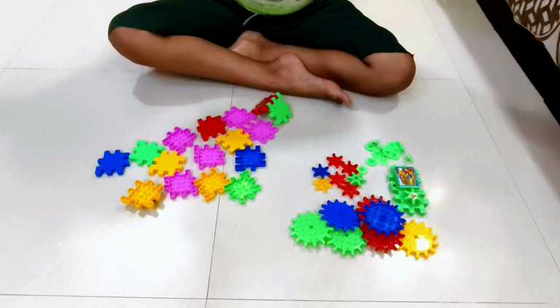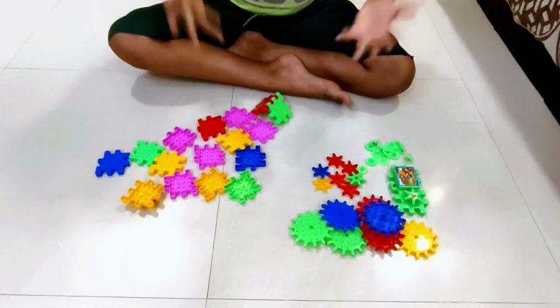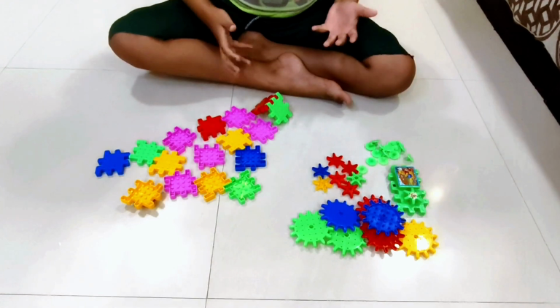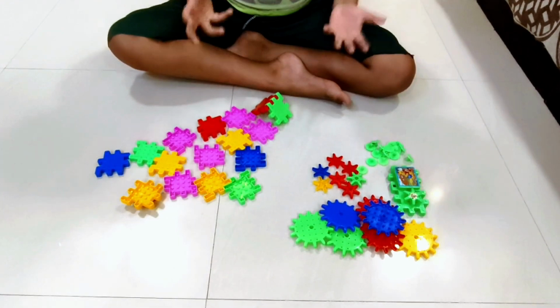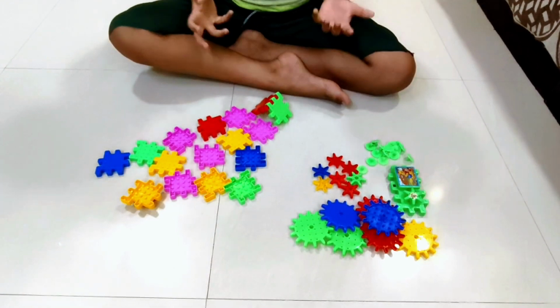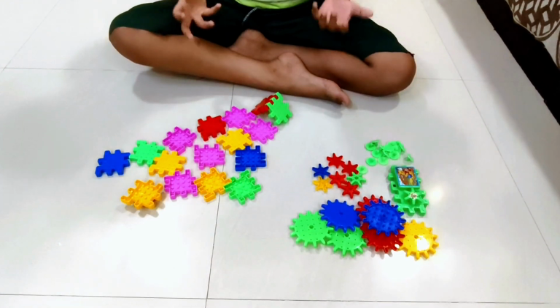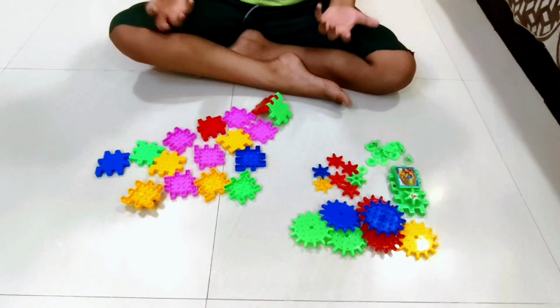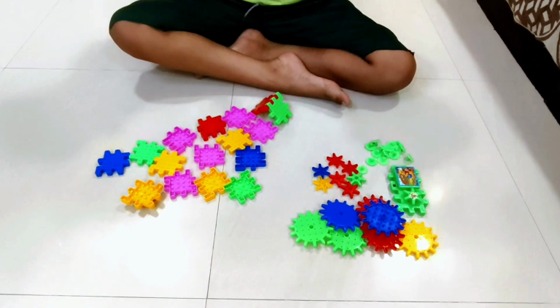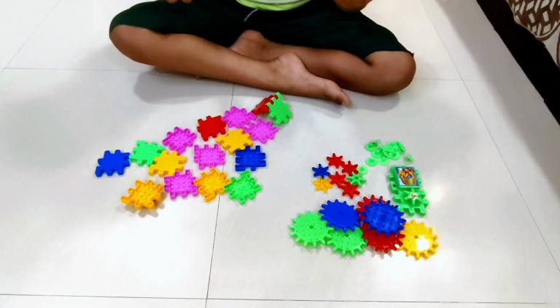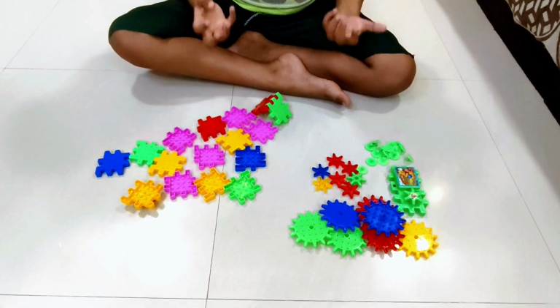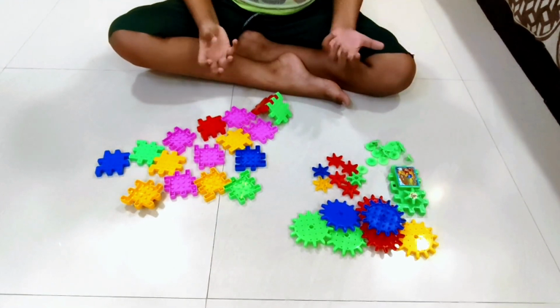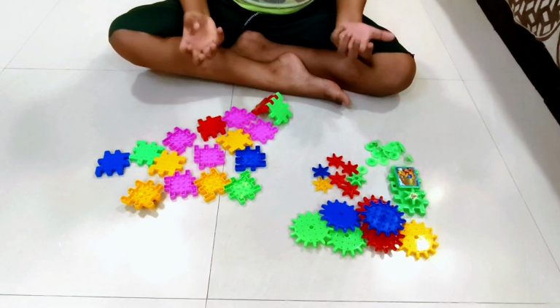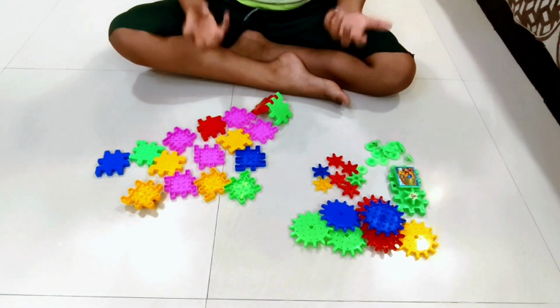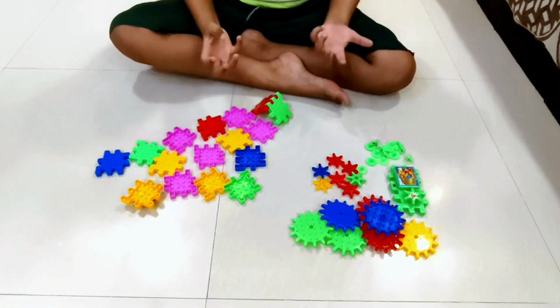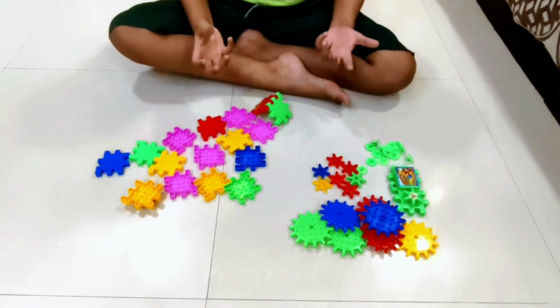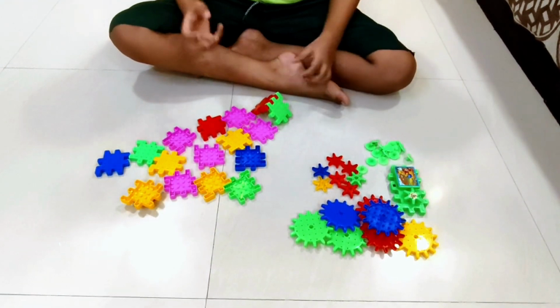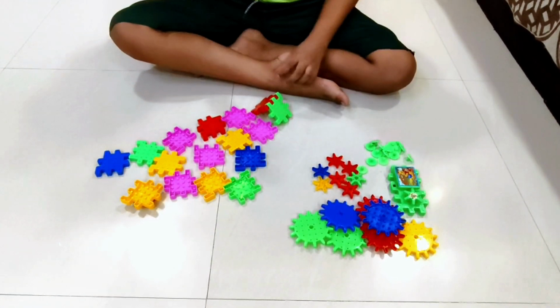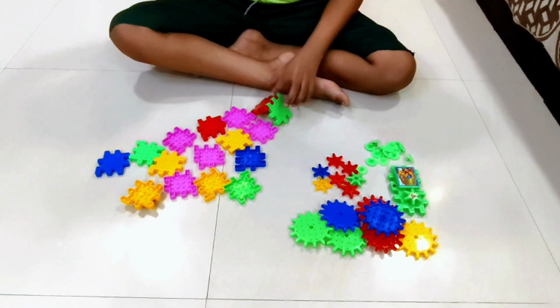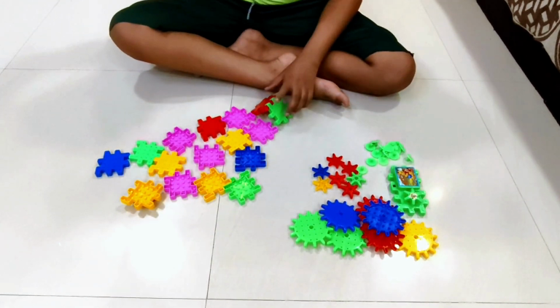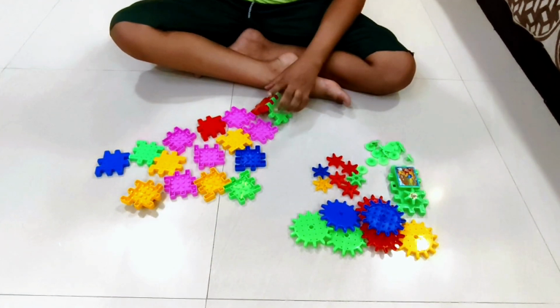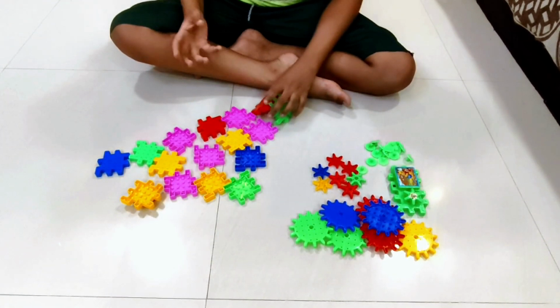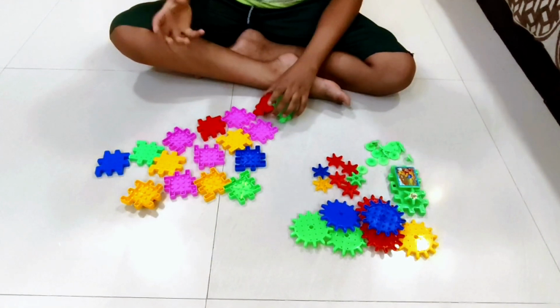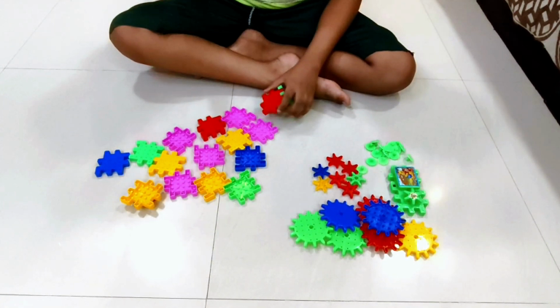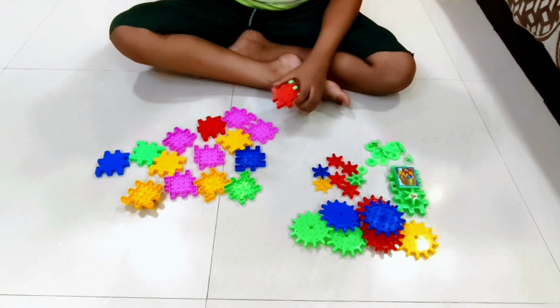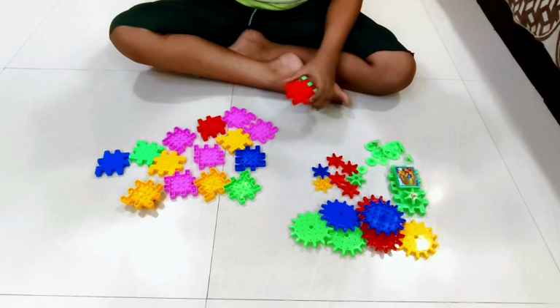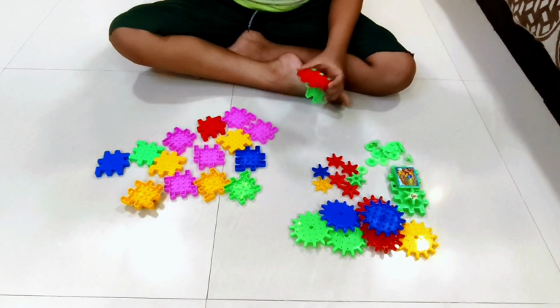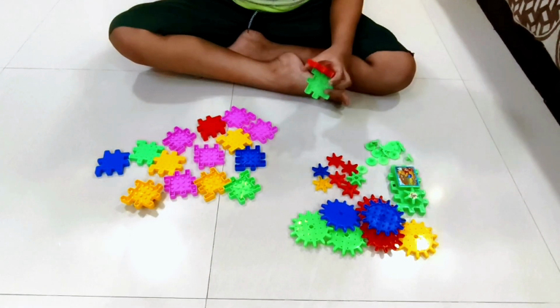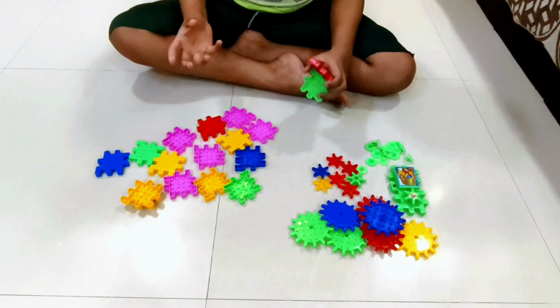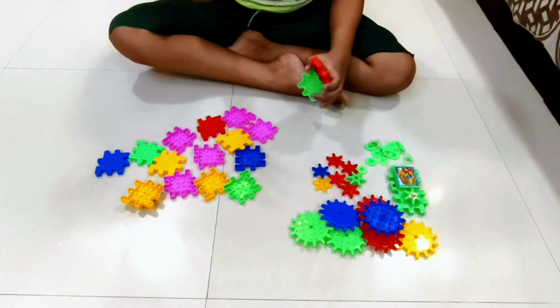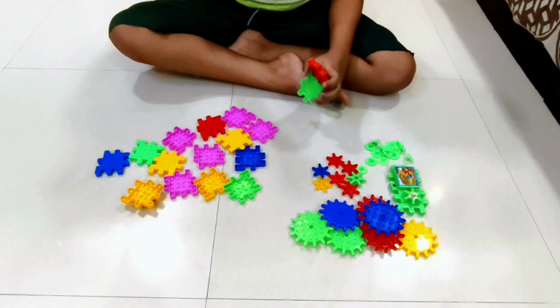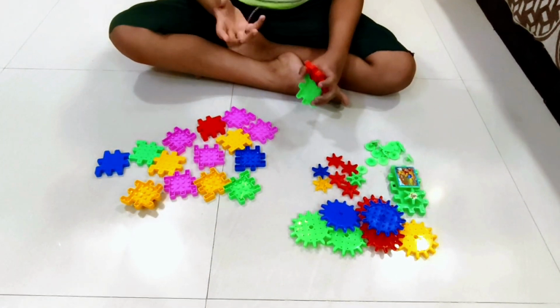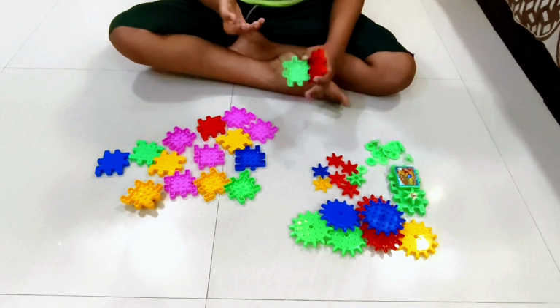So hello guys, today we are going to make a spinning, rolling square.